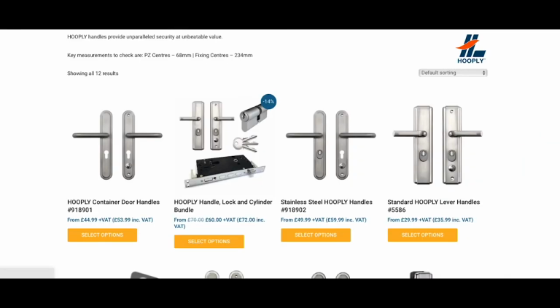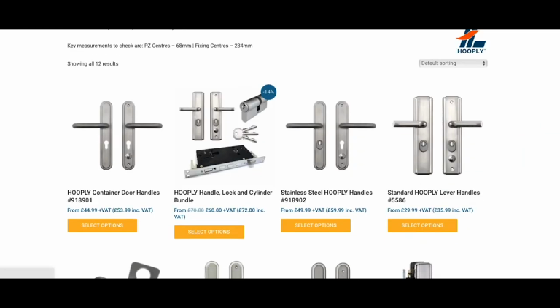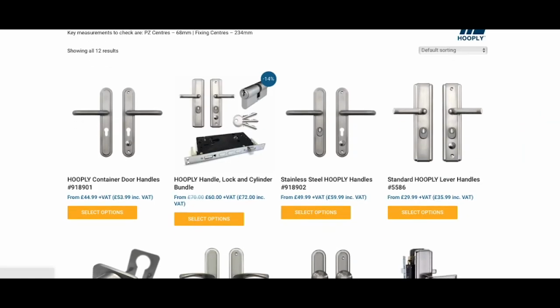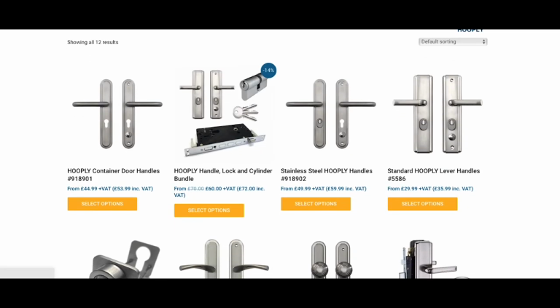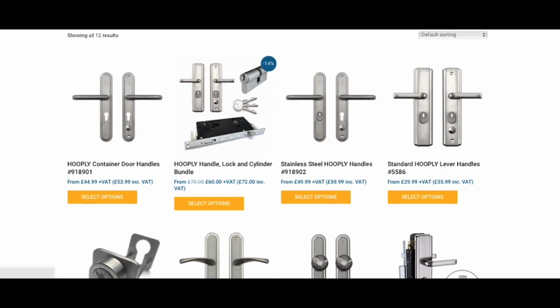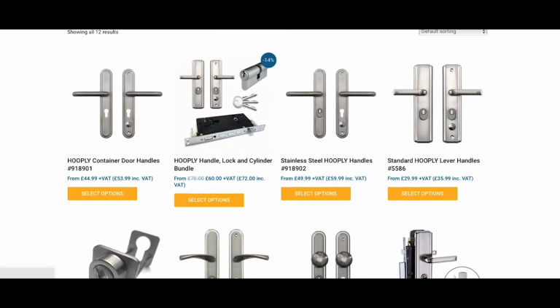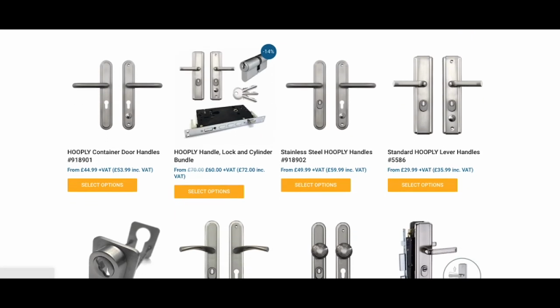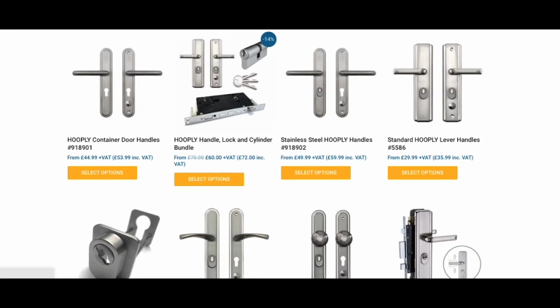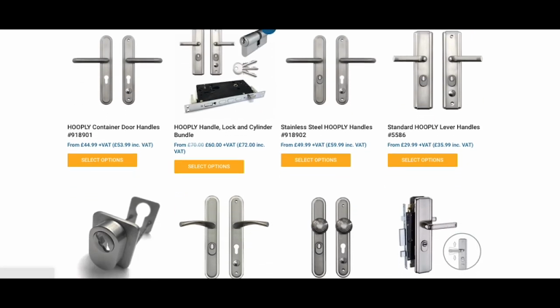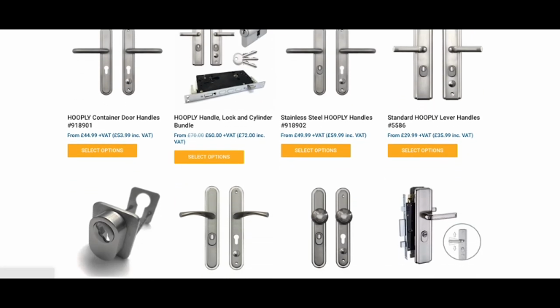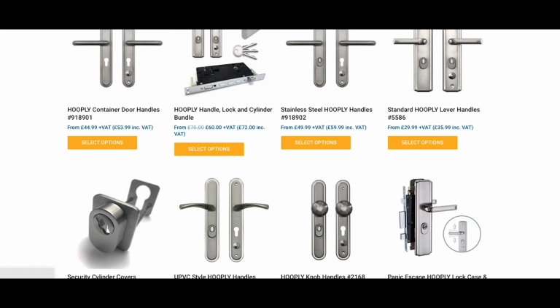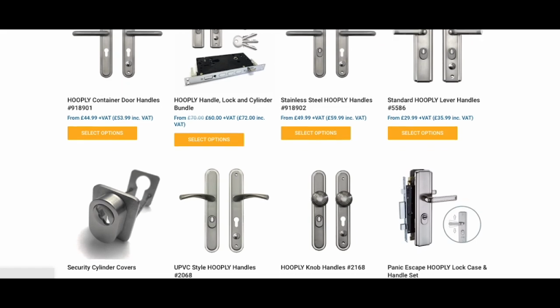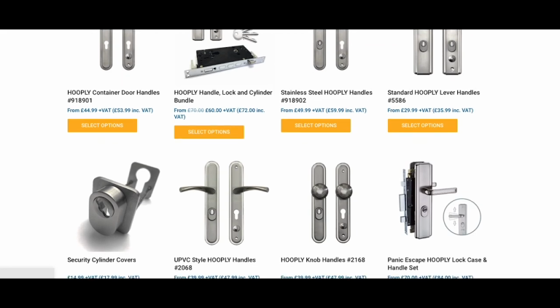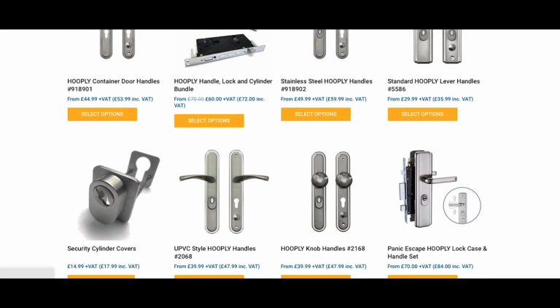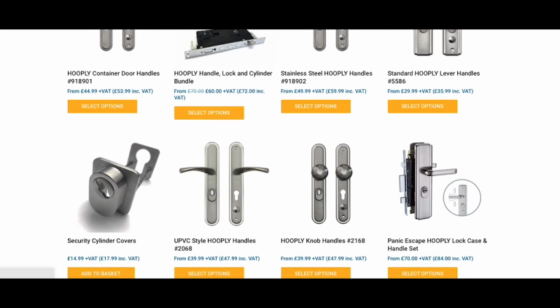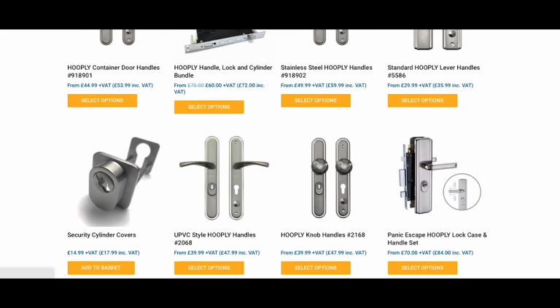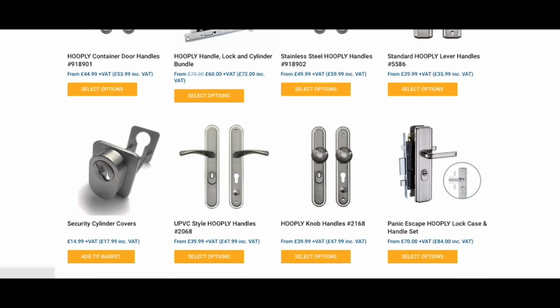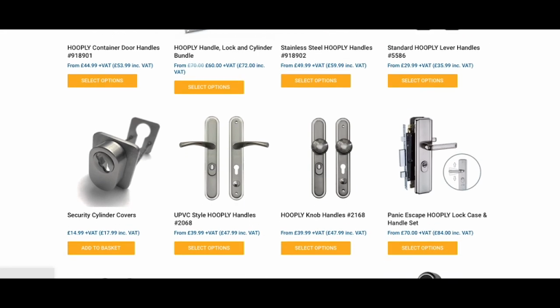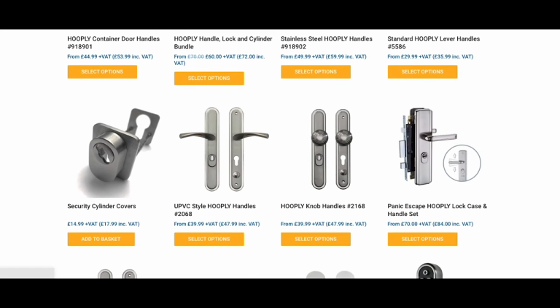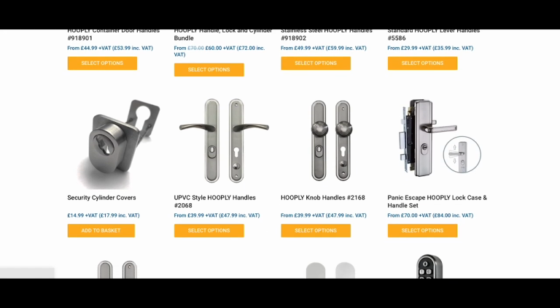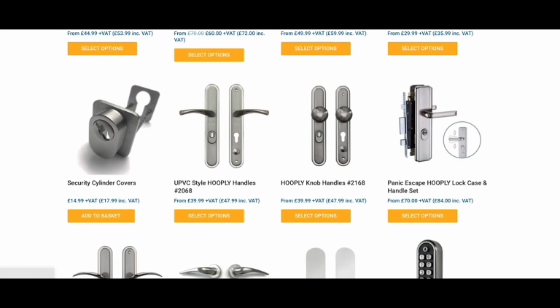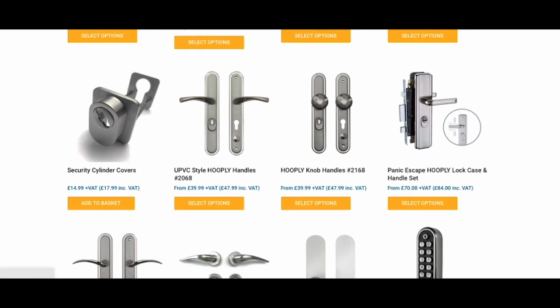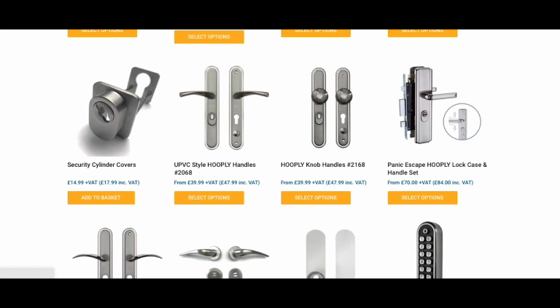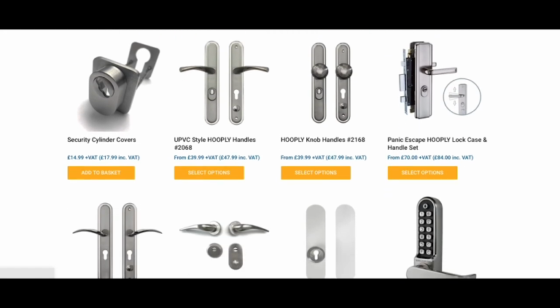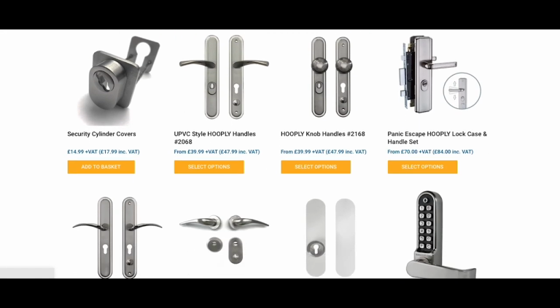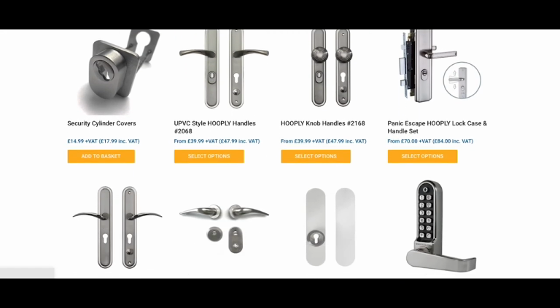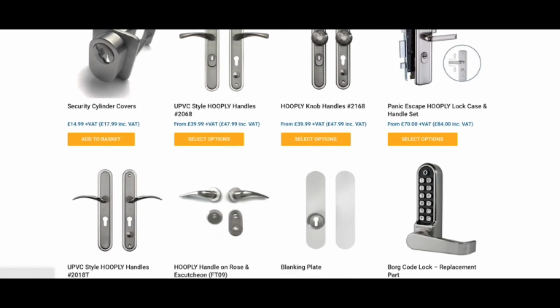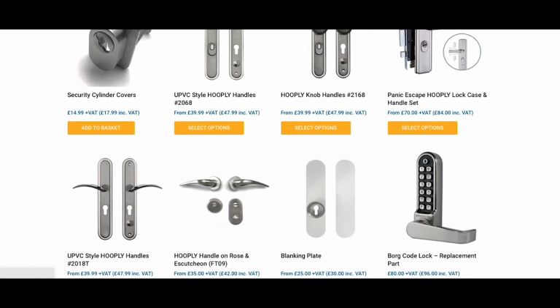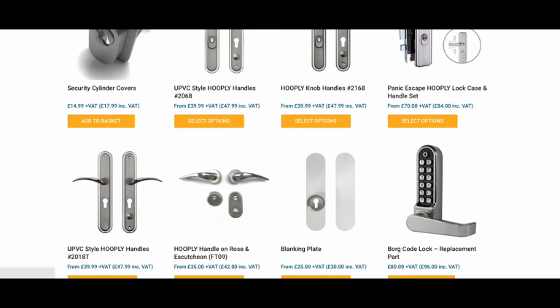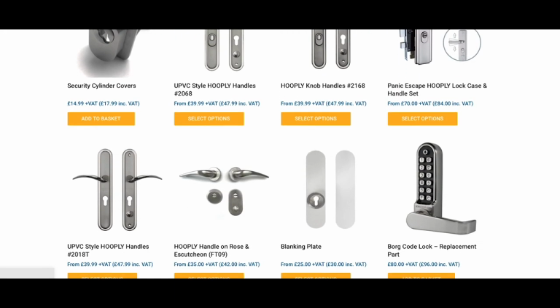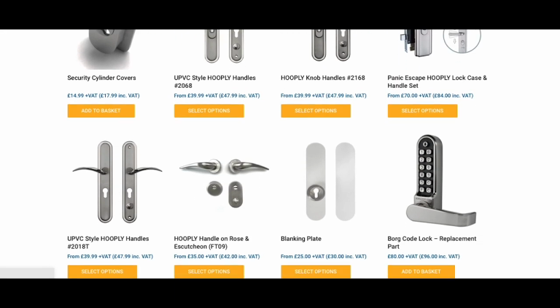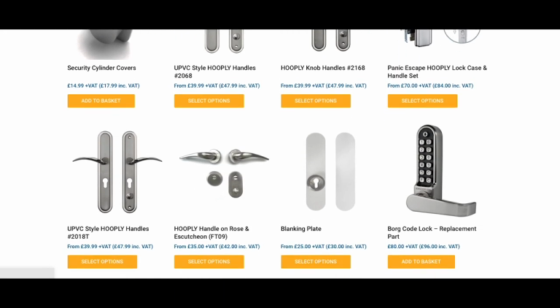For our unparalleled range of Hooply locks, handles and accessories, choose Latham's.